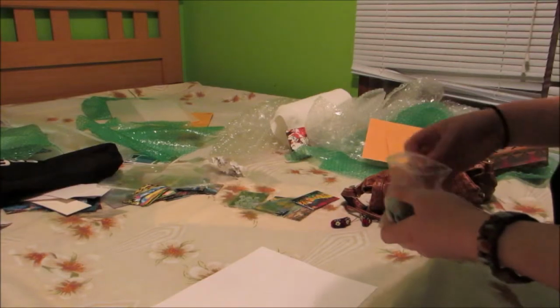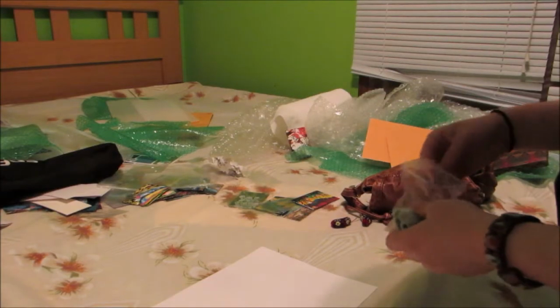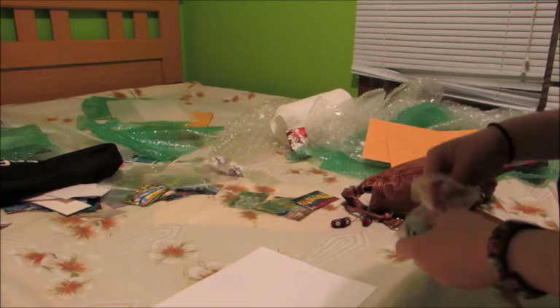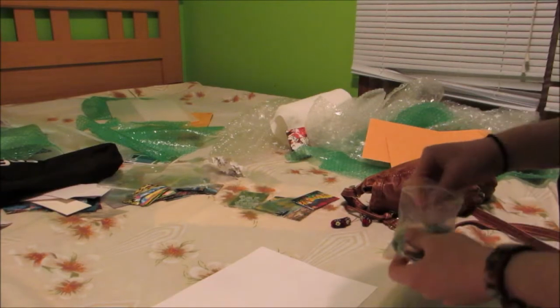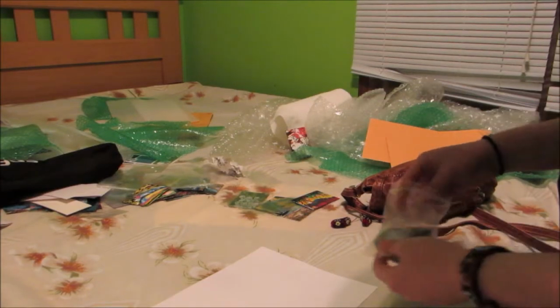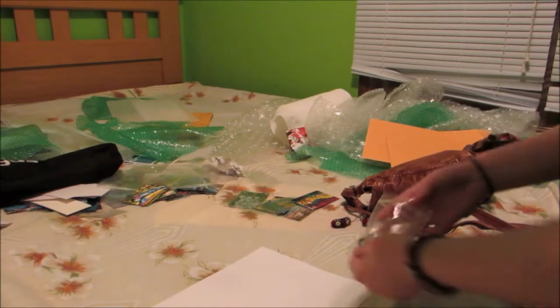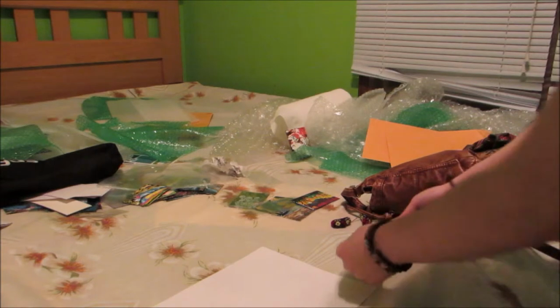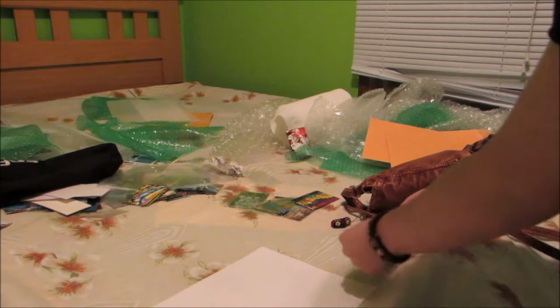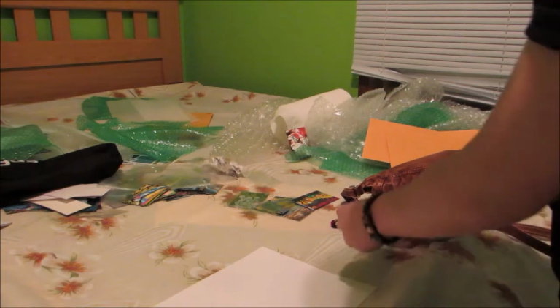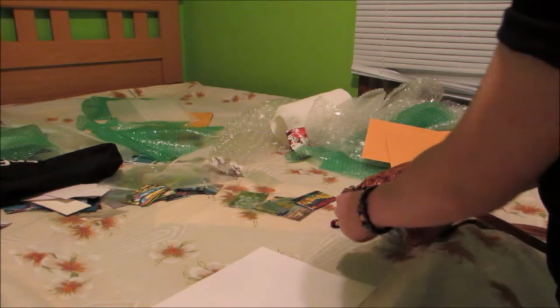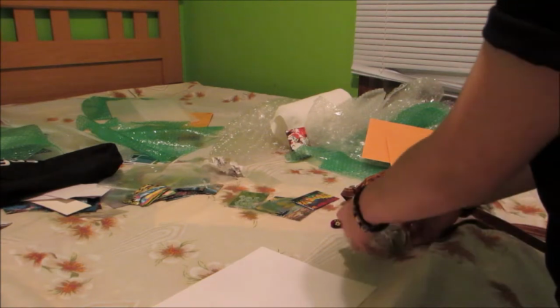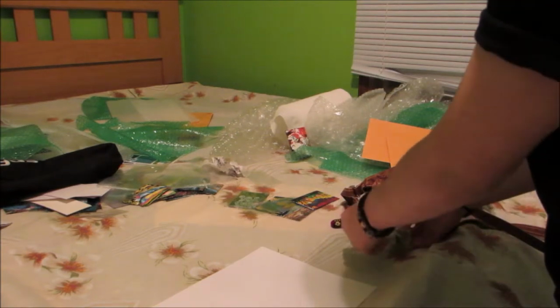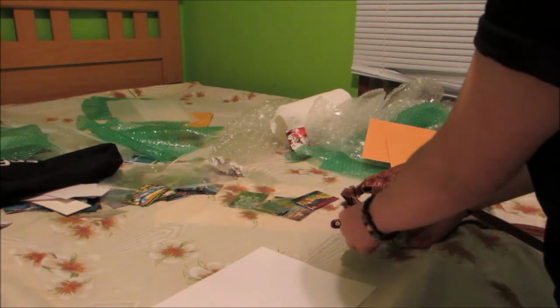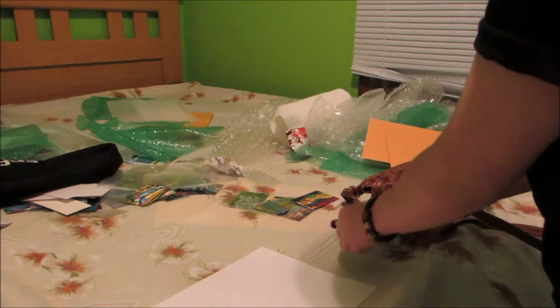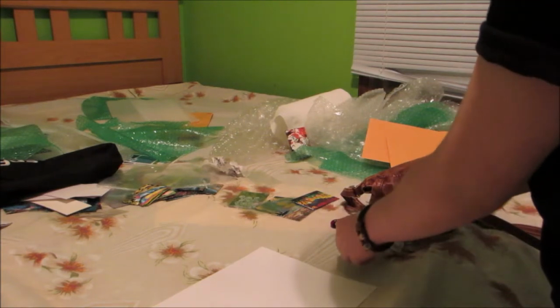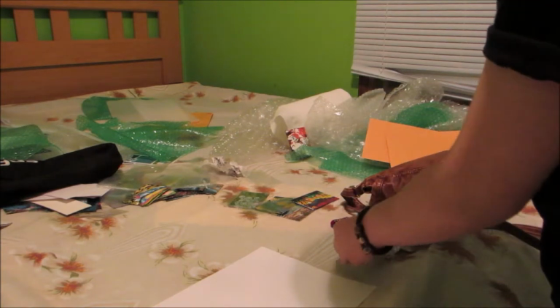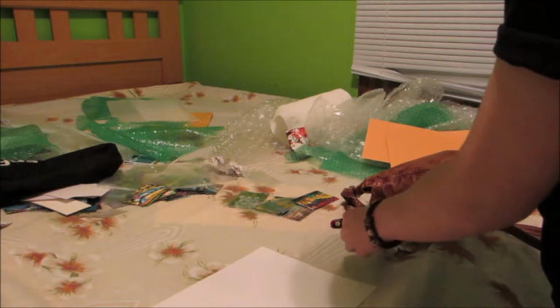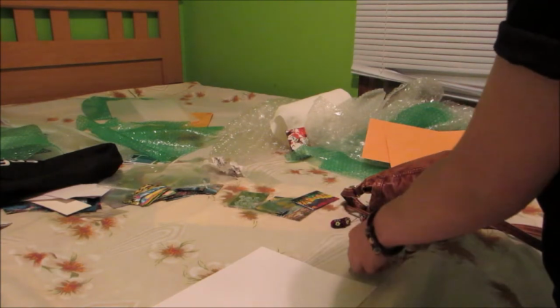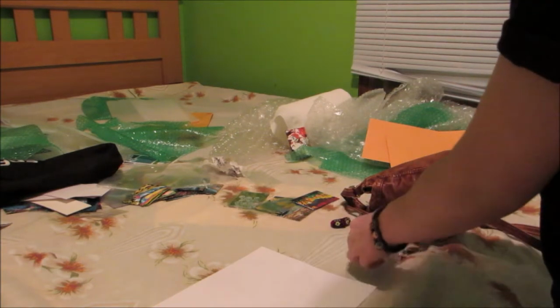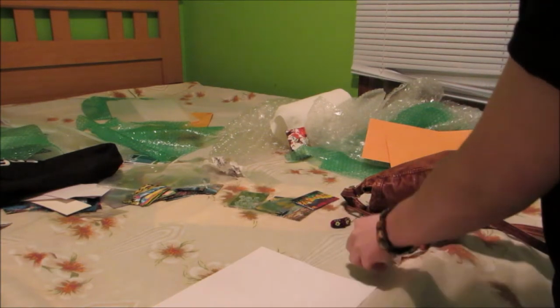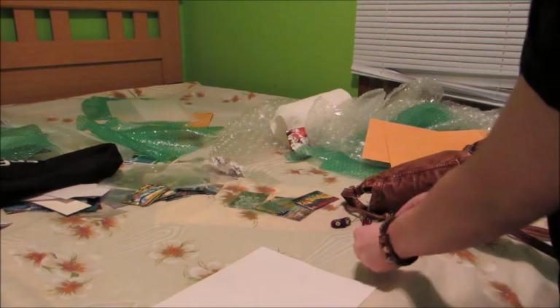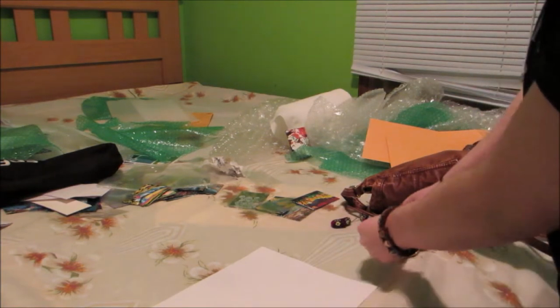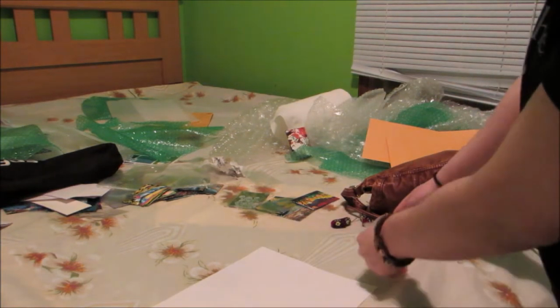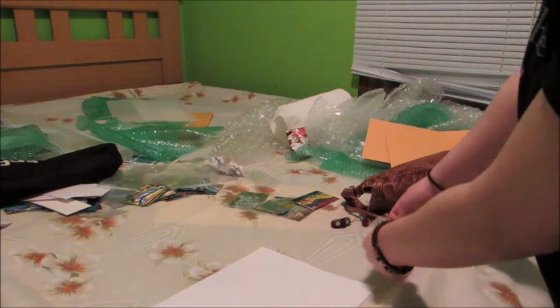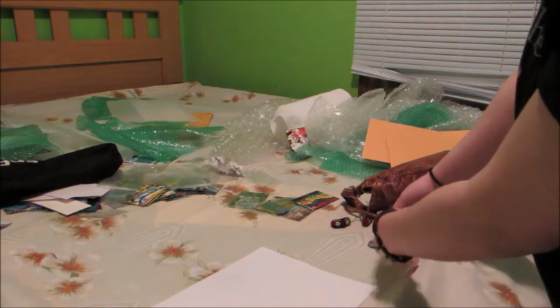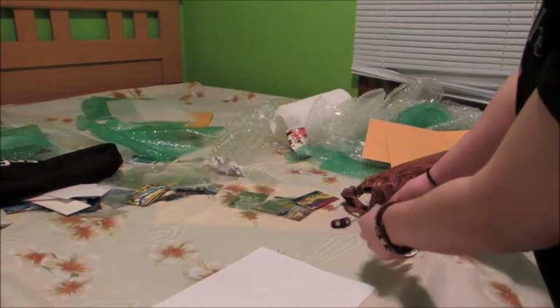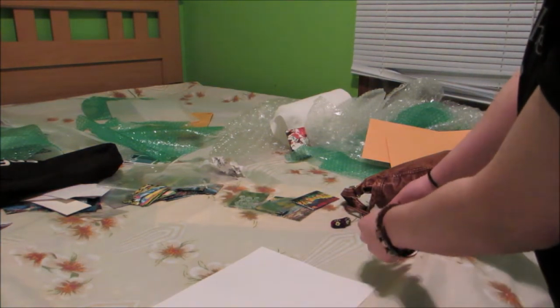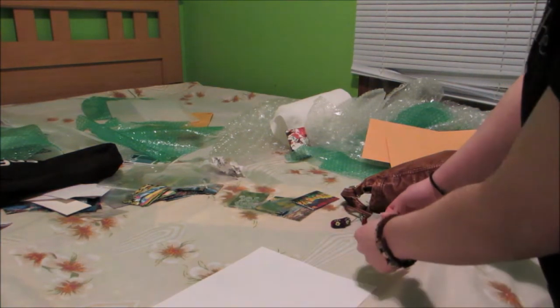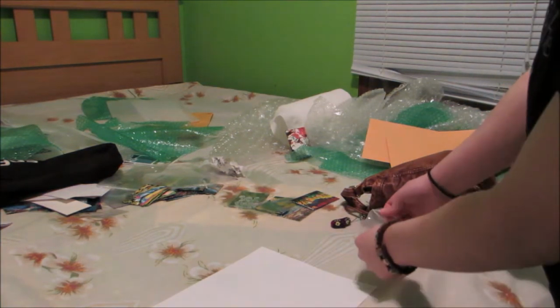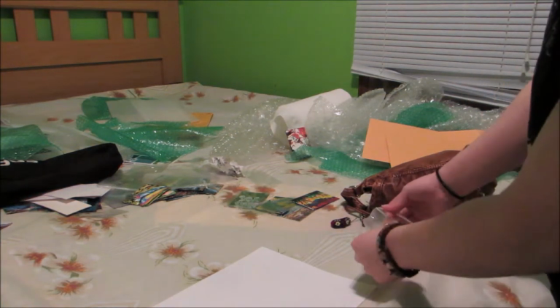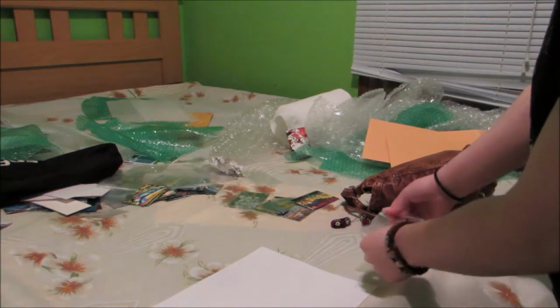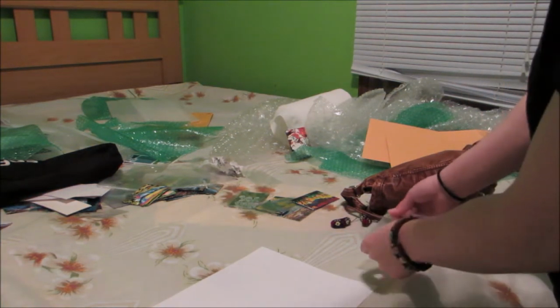To start, take your things out. I'm sorry for the messy bed, by the way.